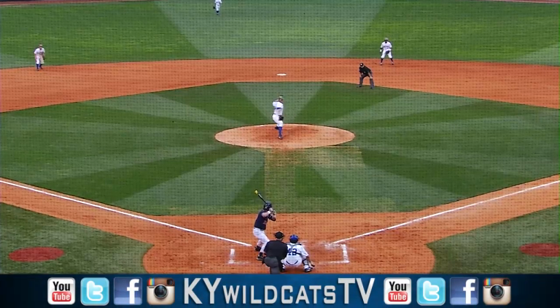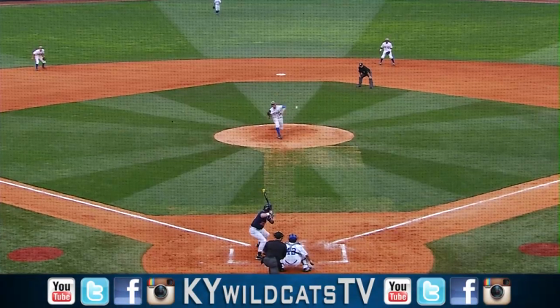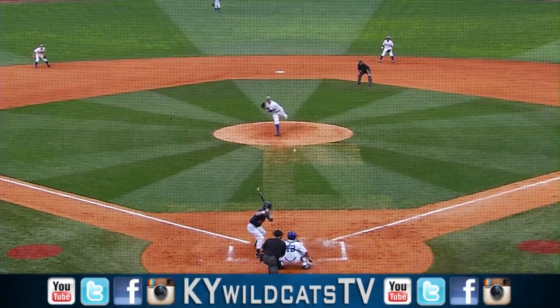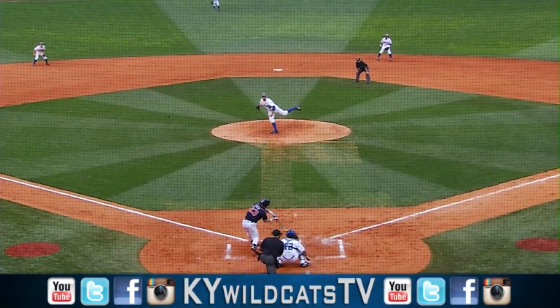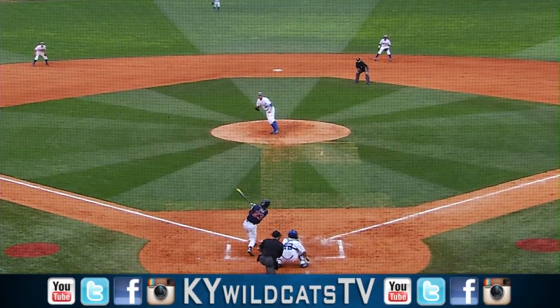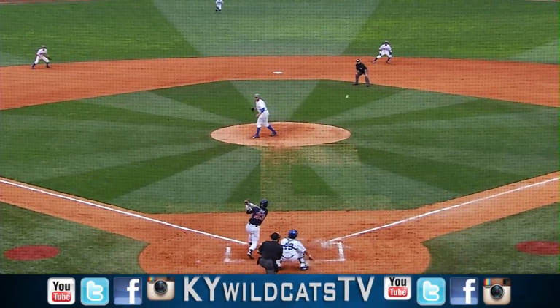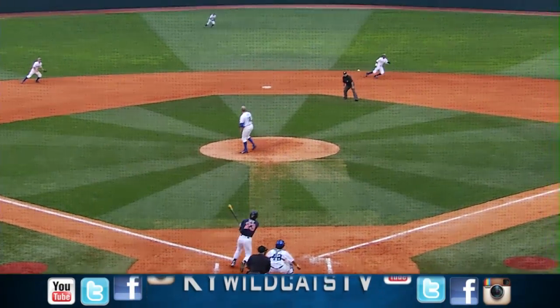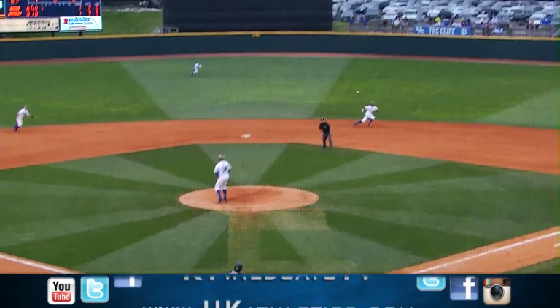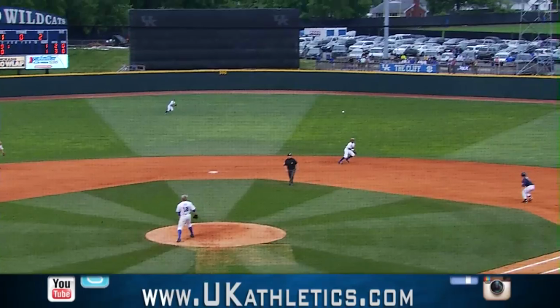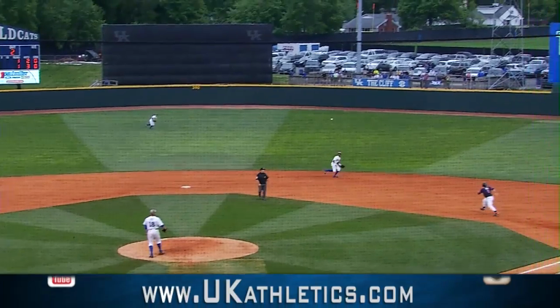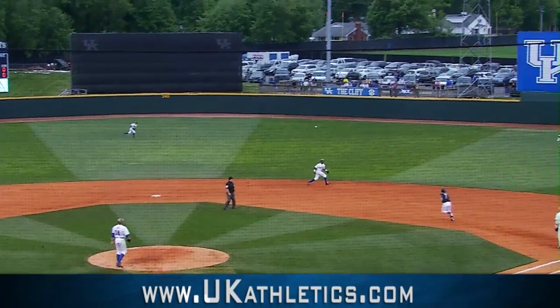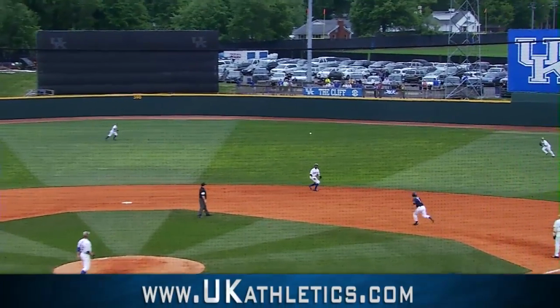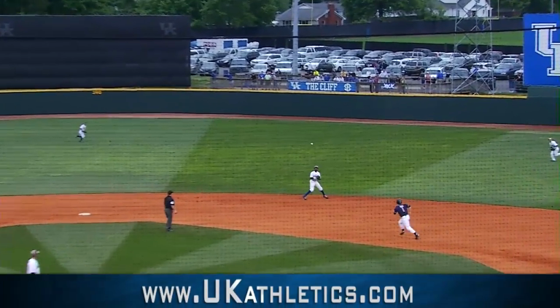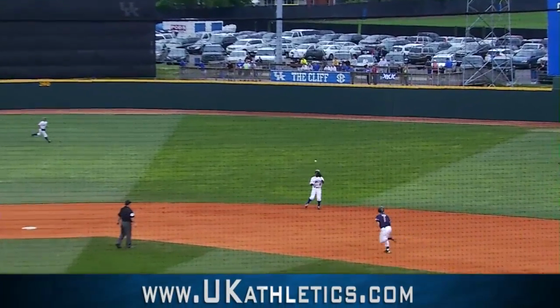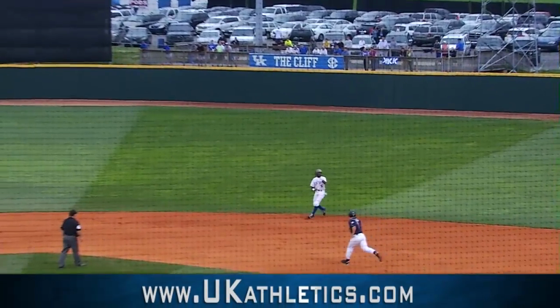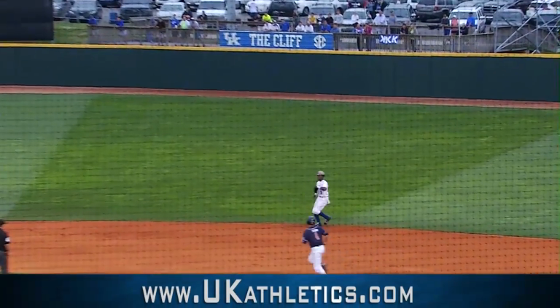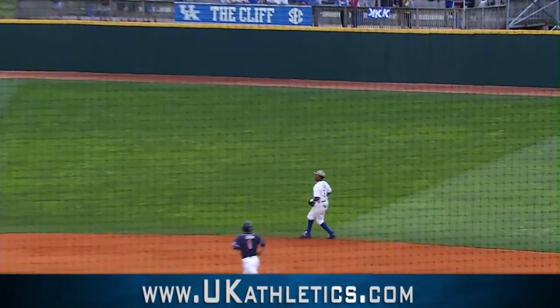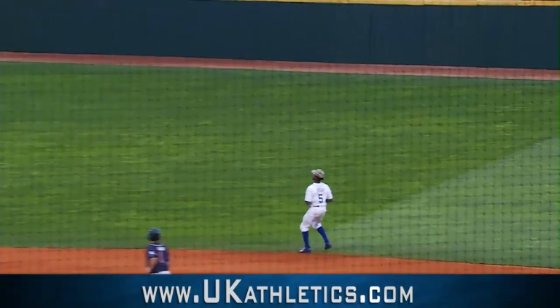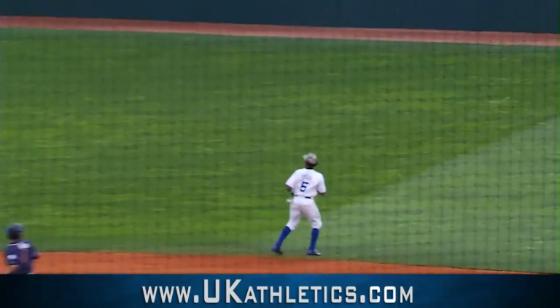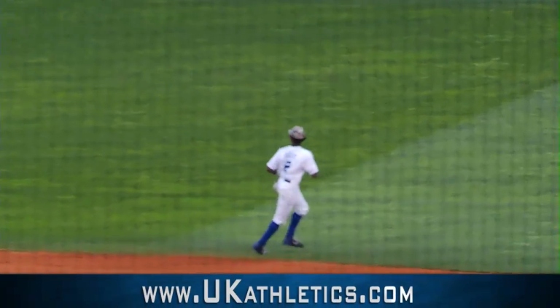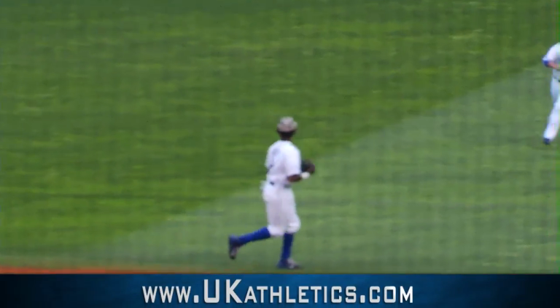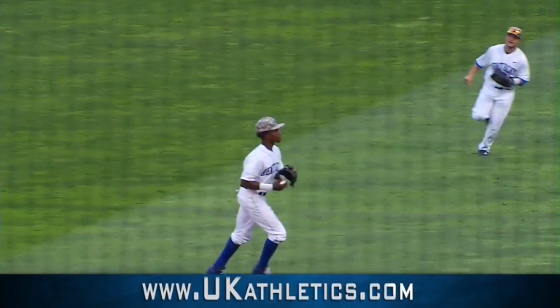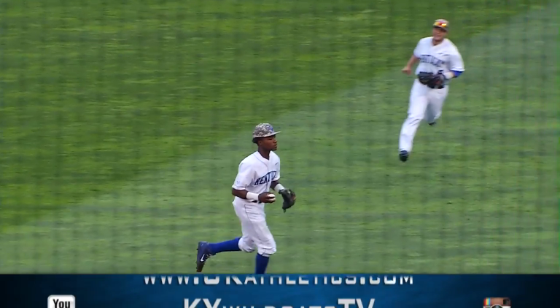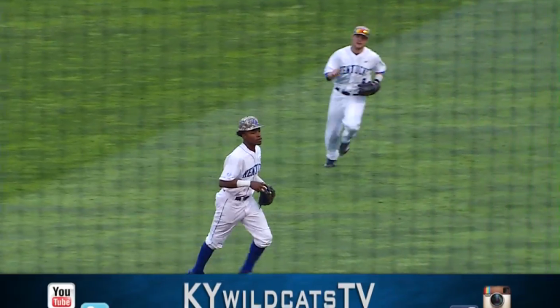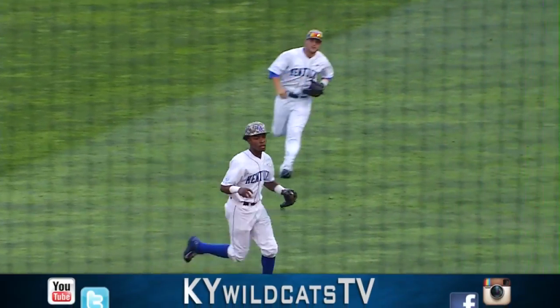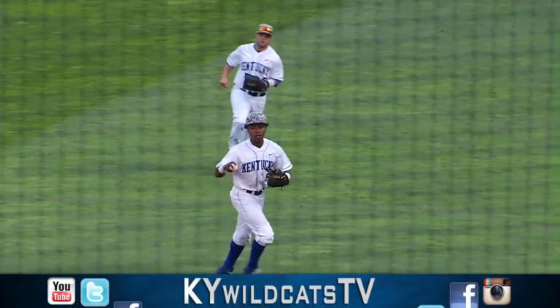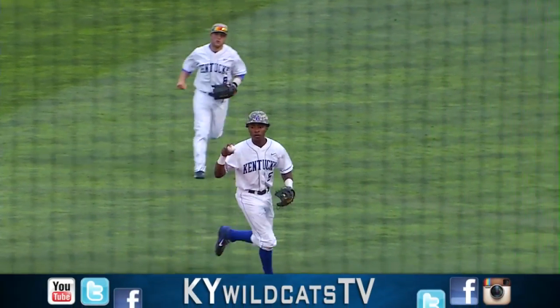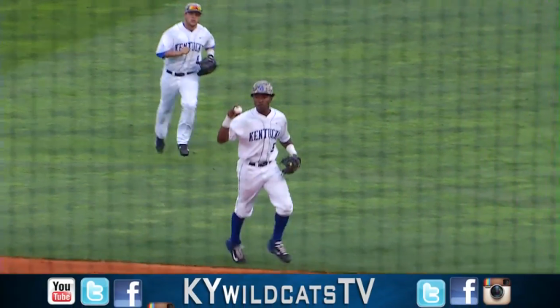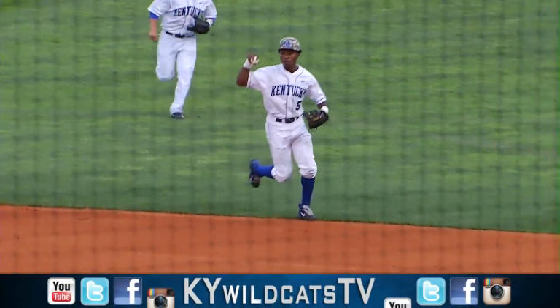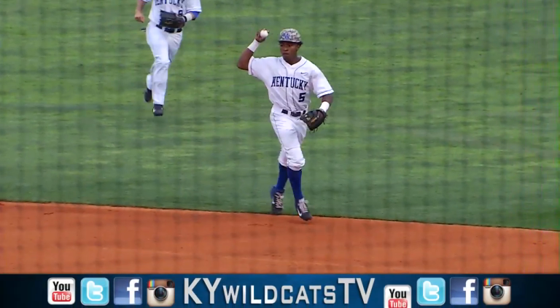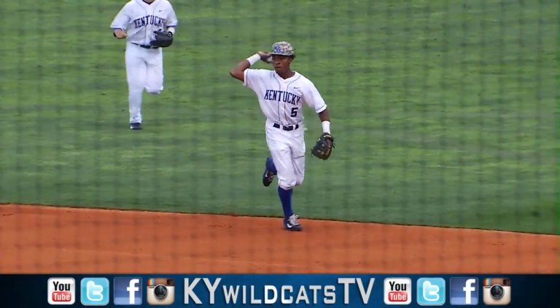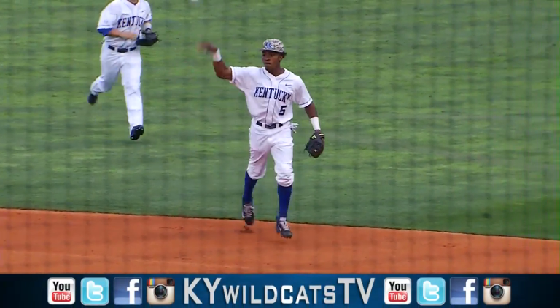Here's the 1-0, that ball lined at second and Shelby on the back edge of the infield will make the play.